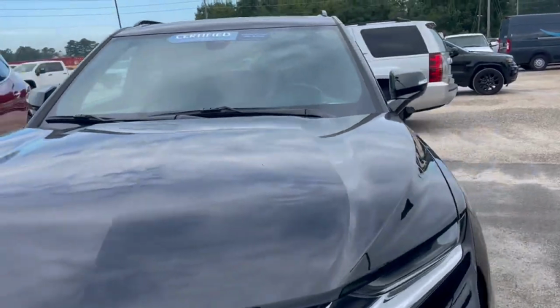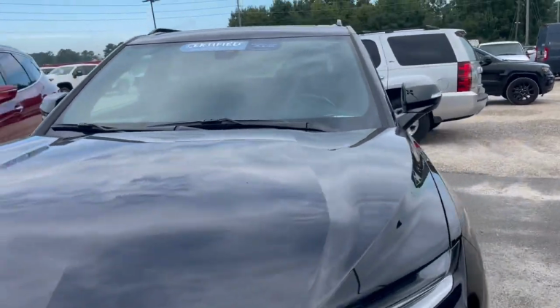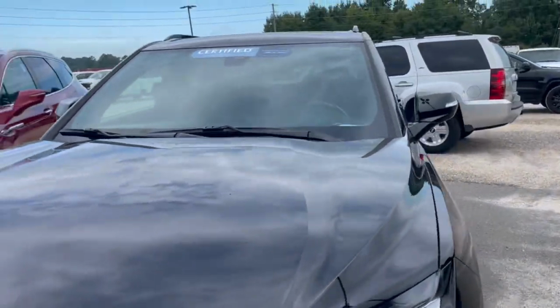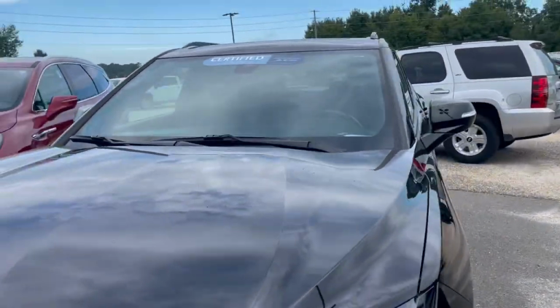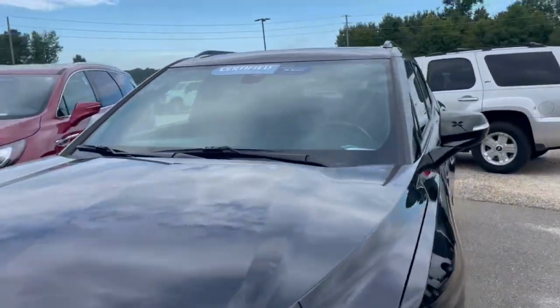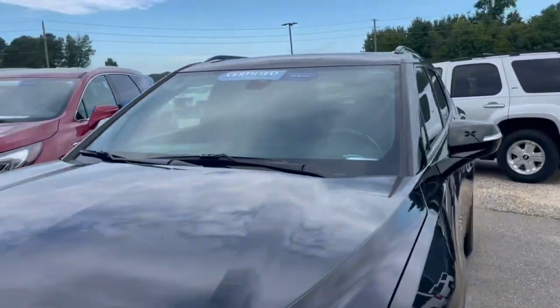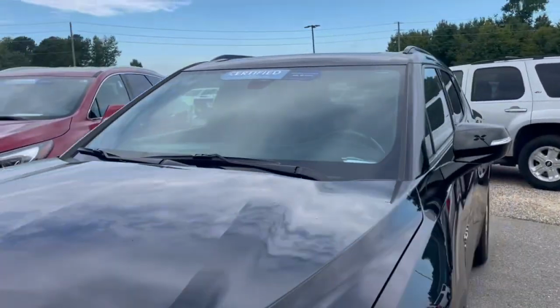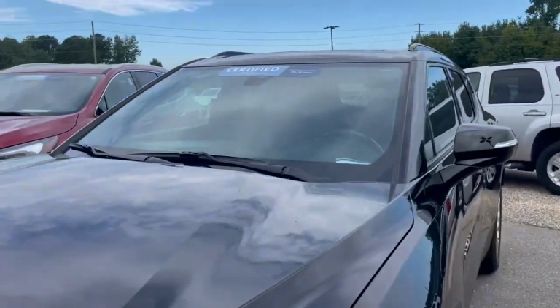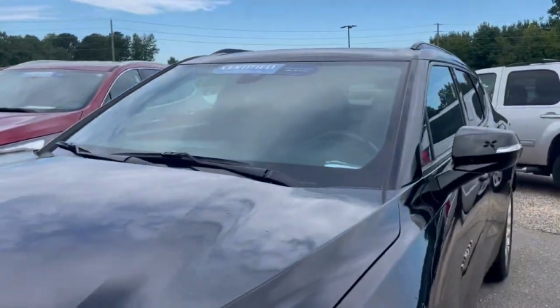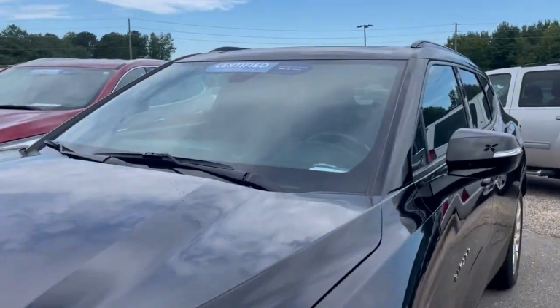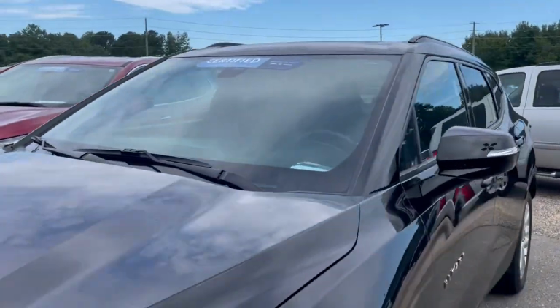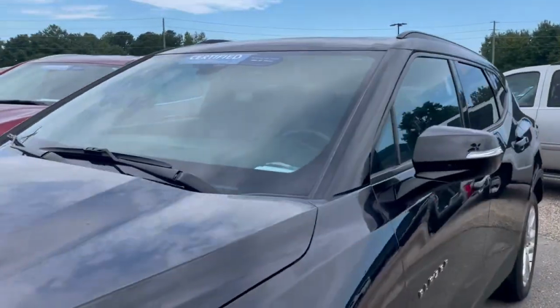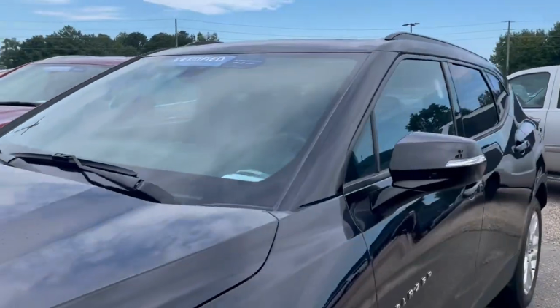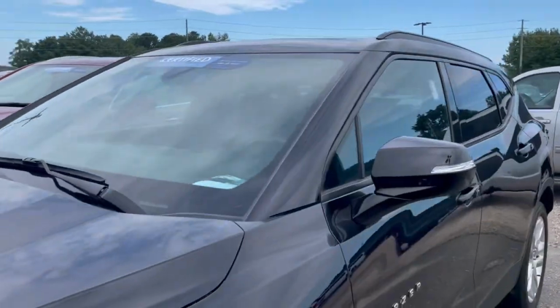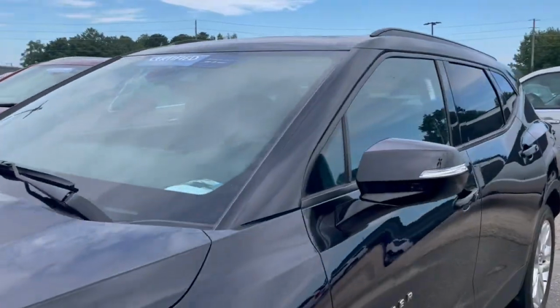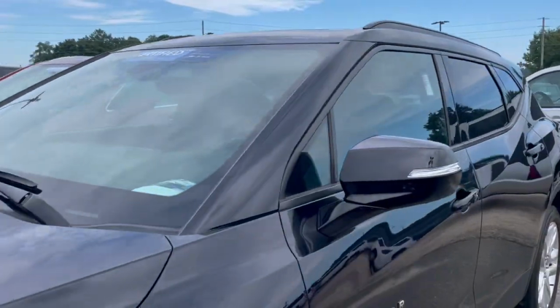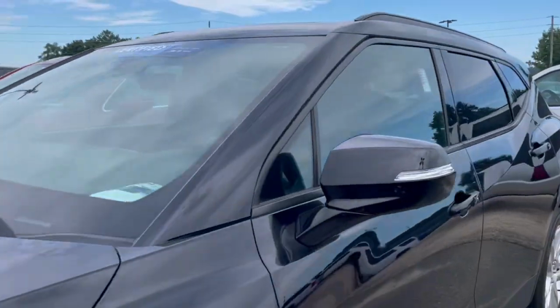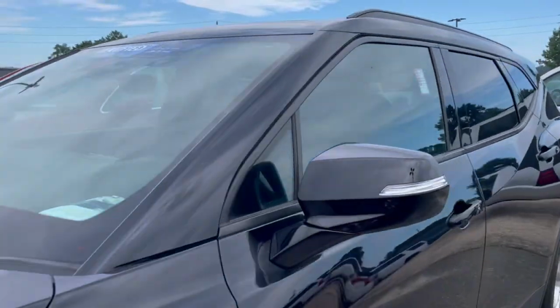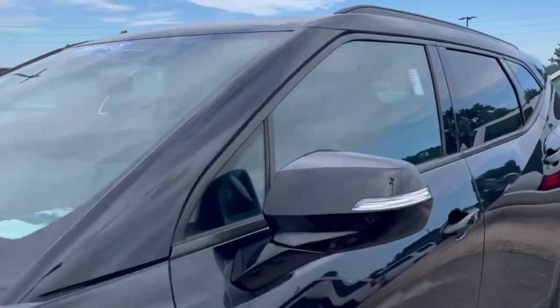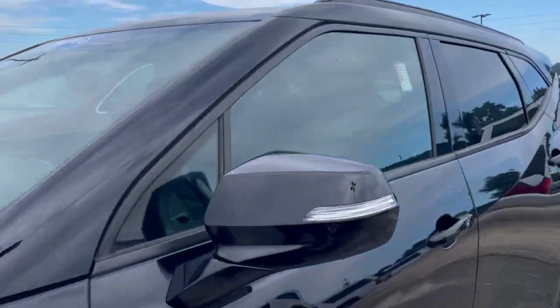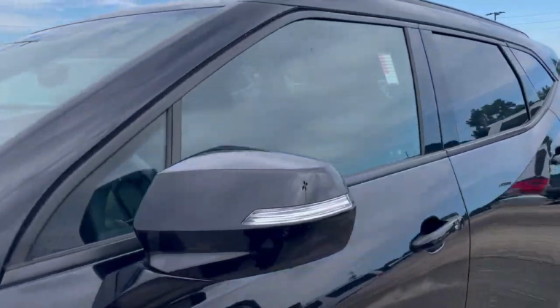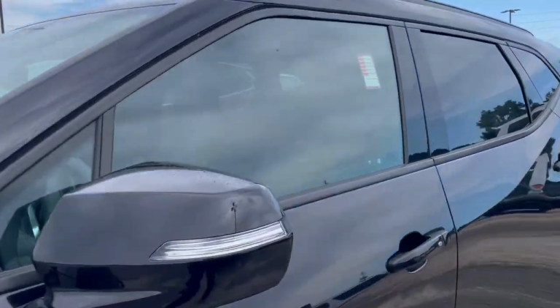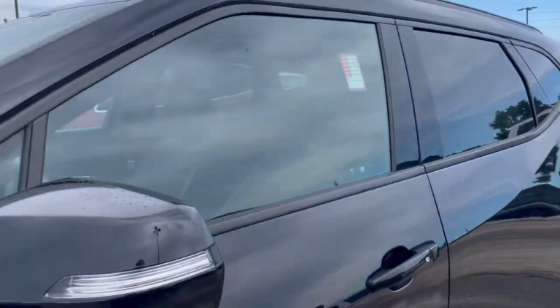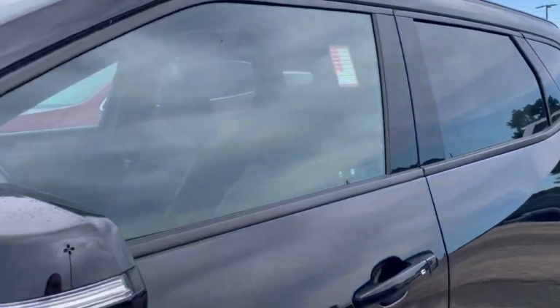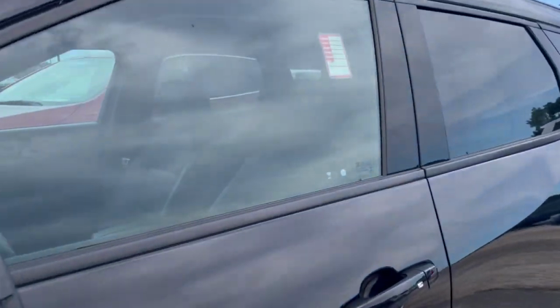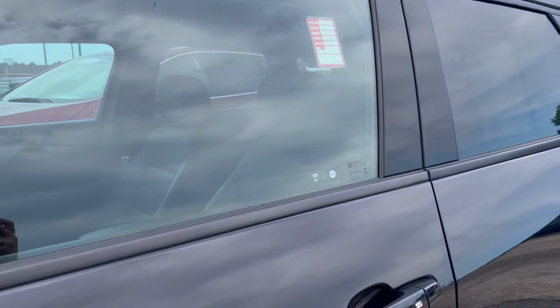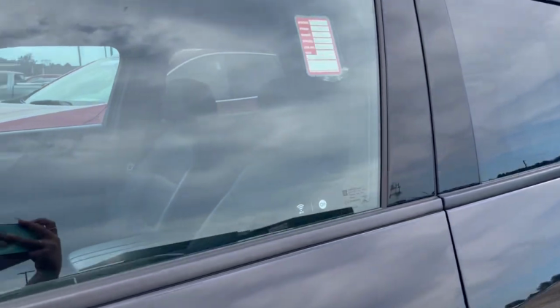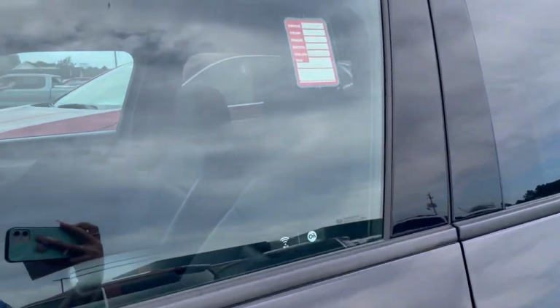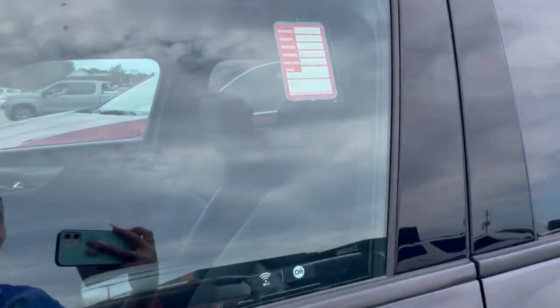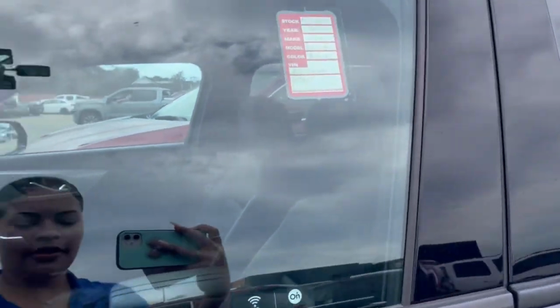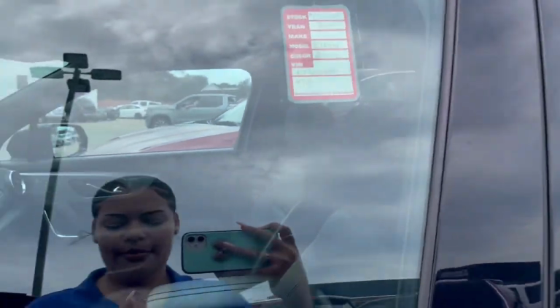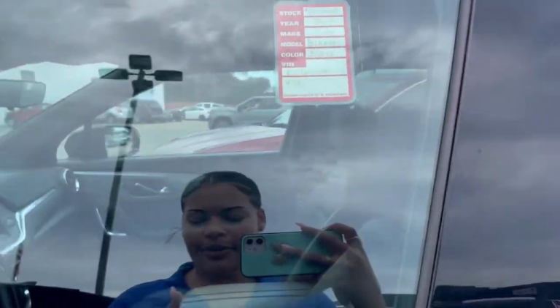Since this is a certified vehicle, you will get a year bumper-to-bumper warranty.